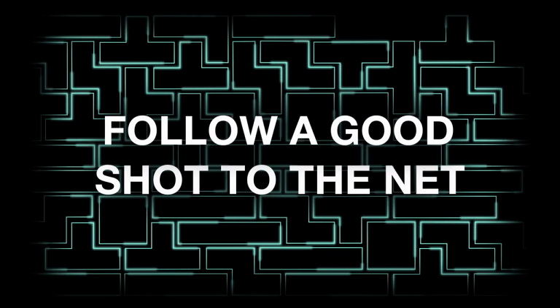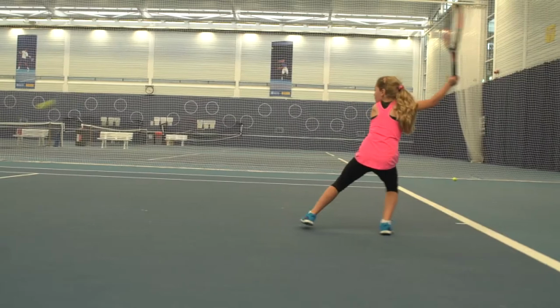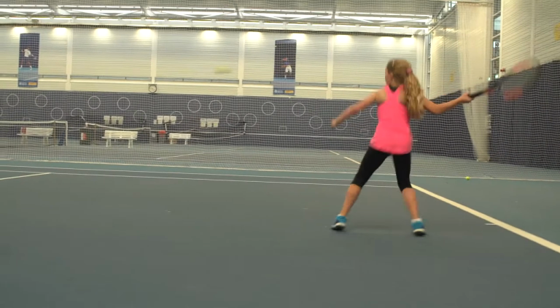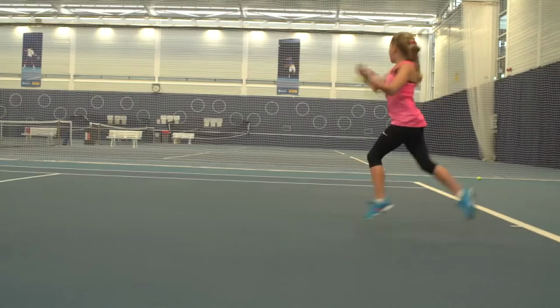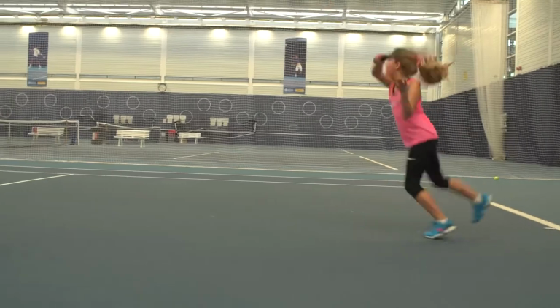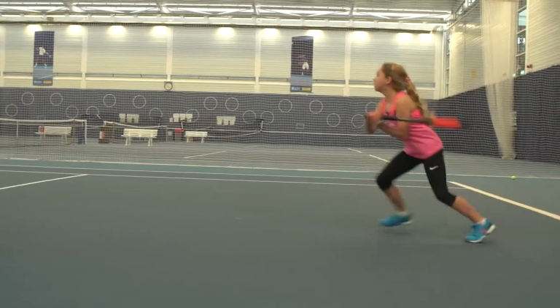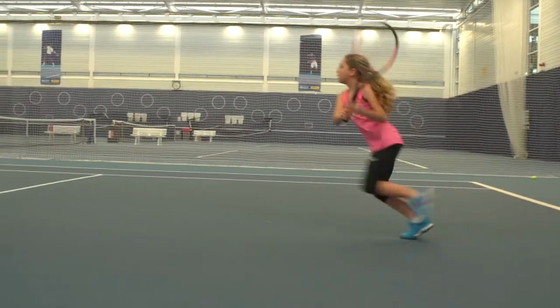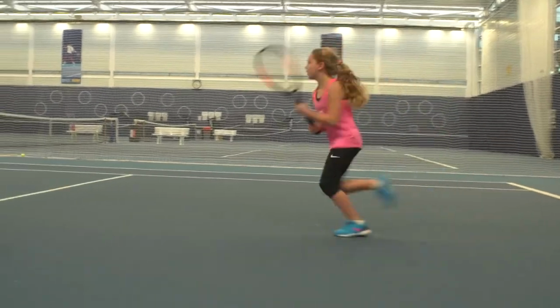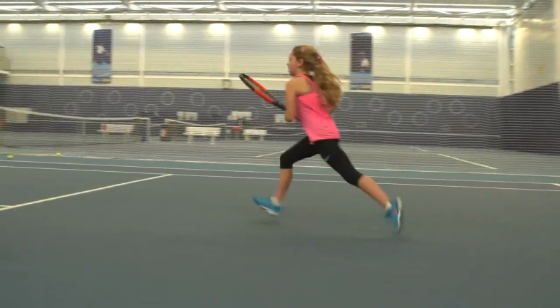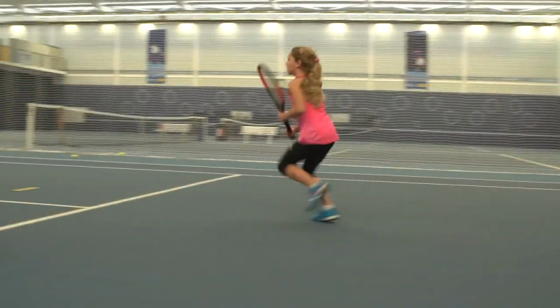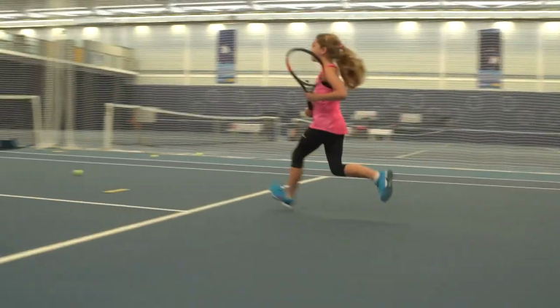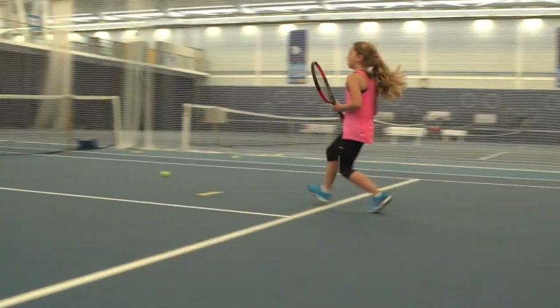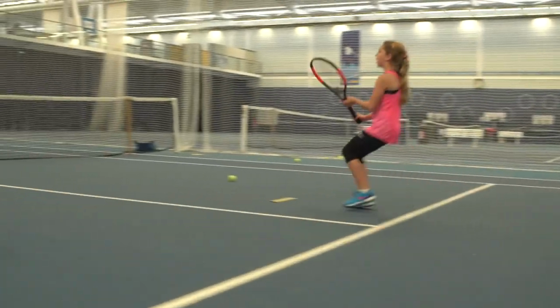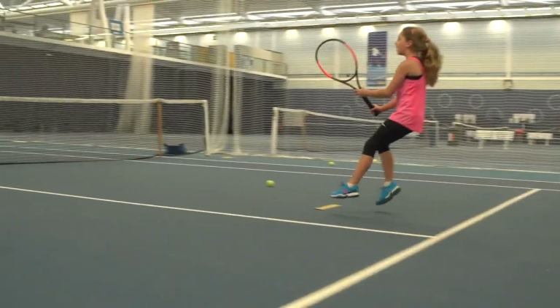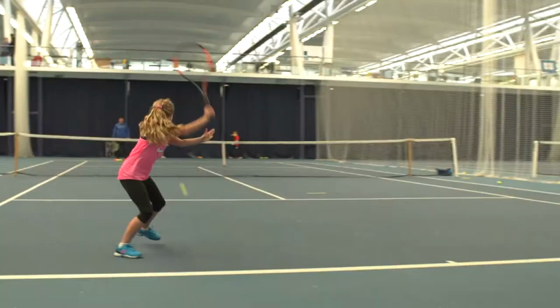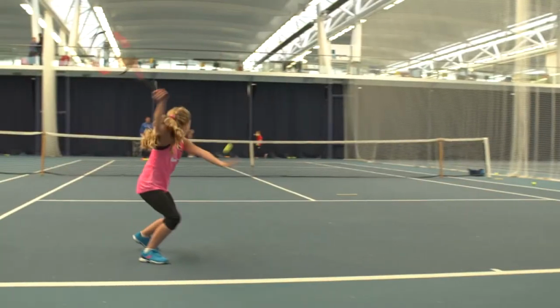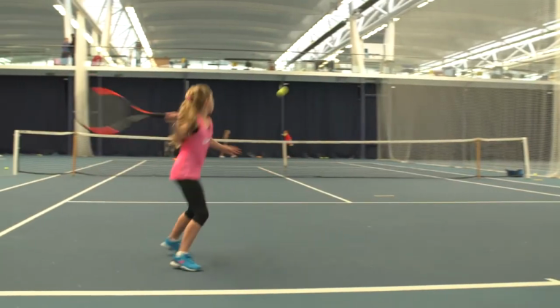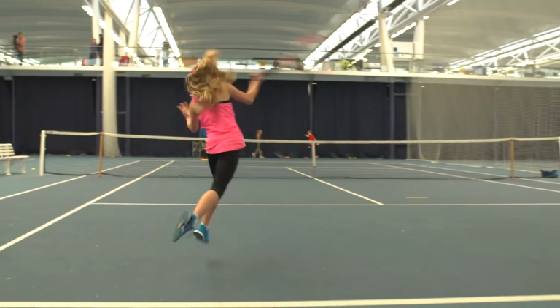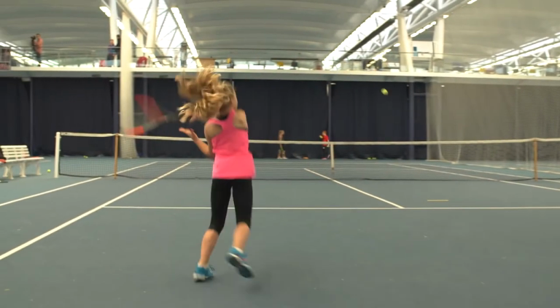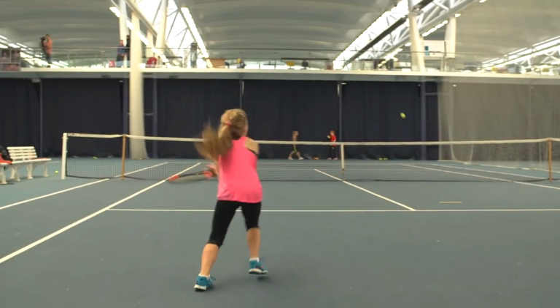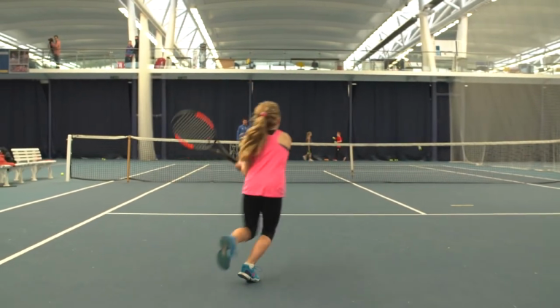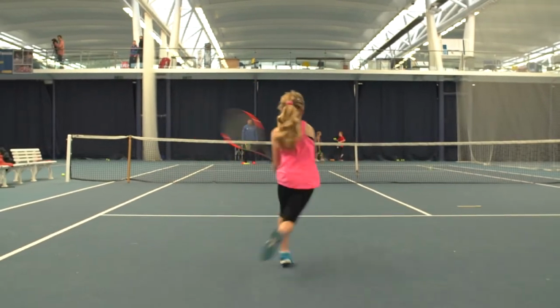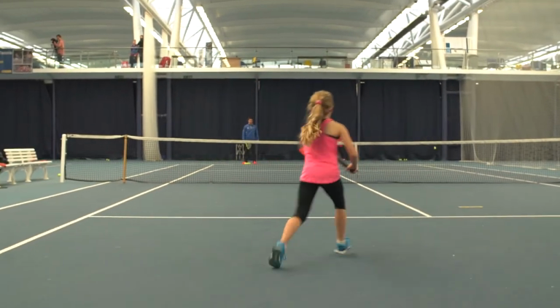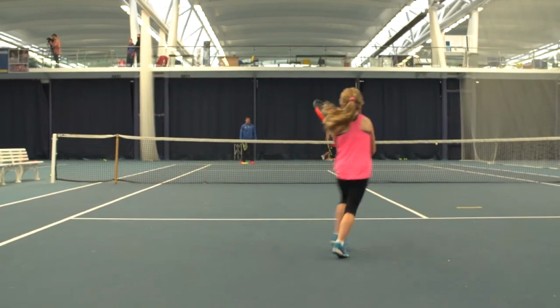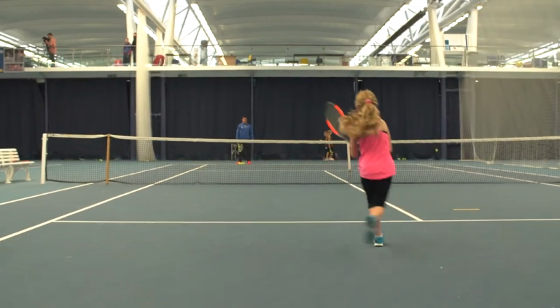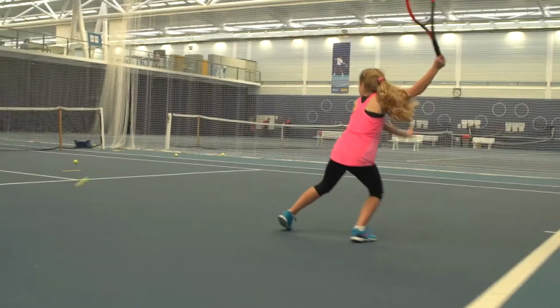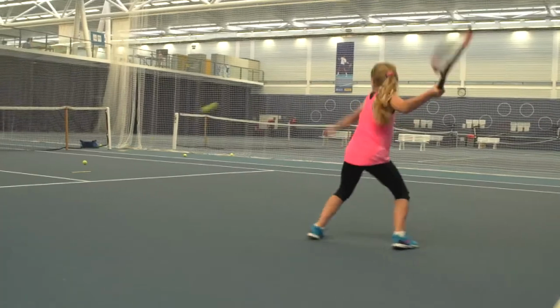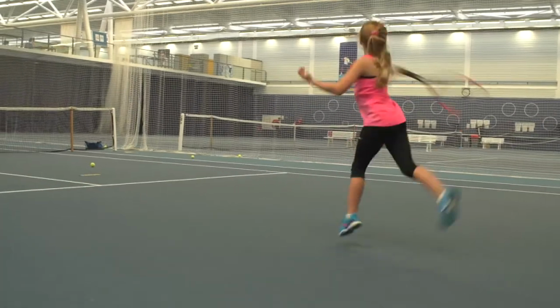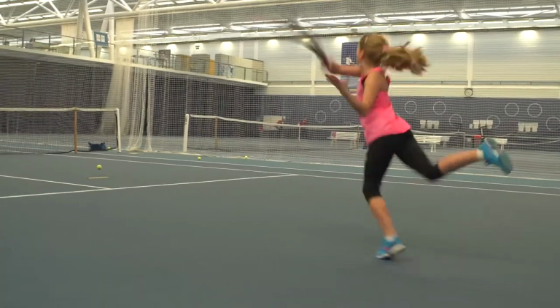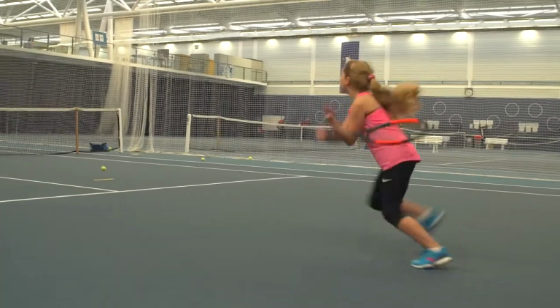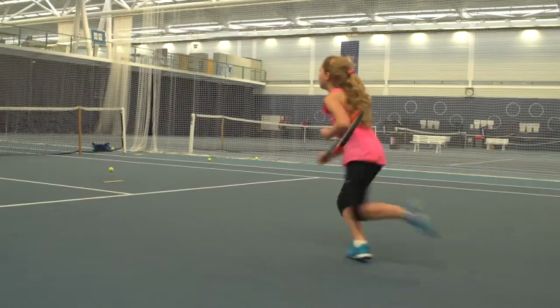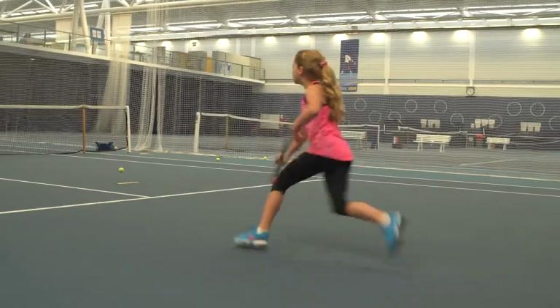Follow a good shot to the net. Realize that your opponent is under pressure and follow your good hit to the net.